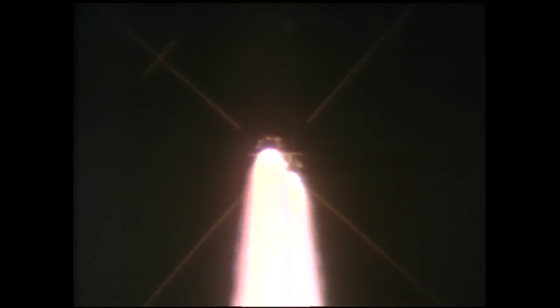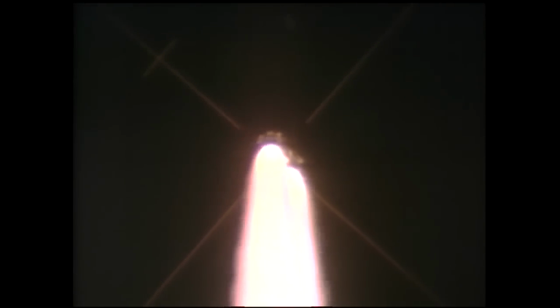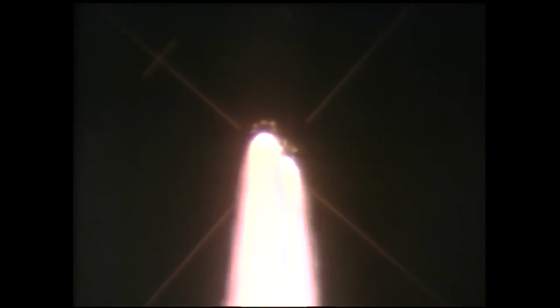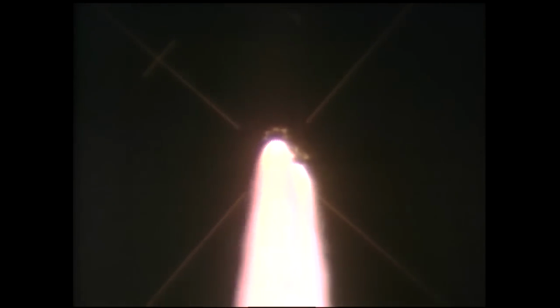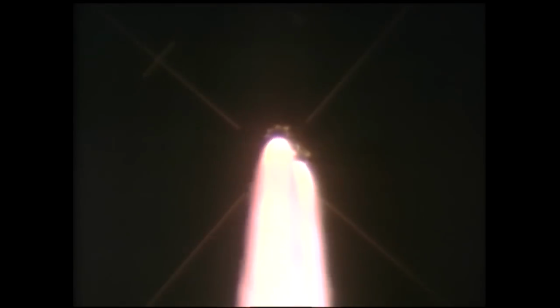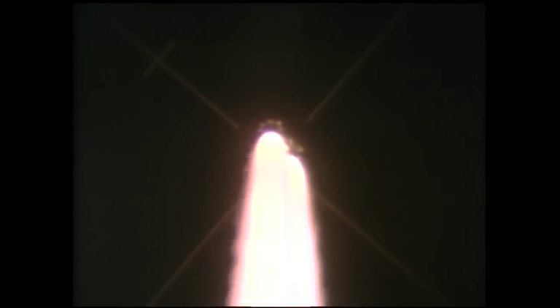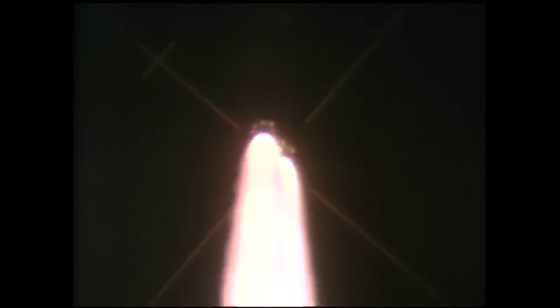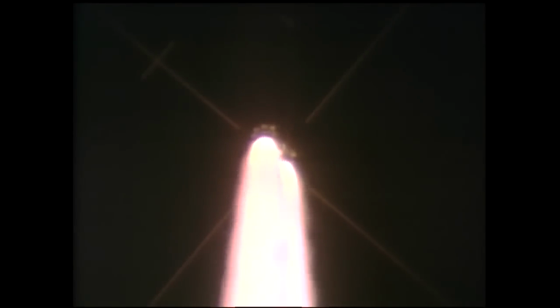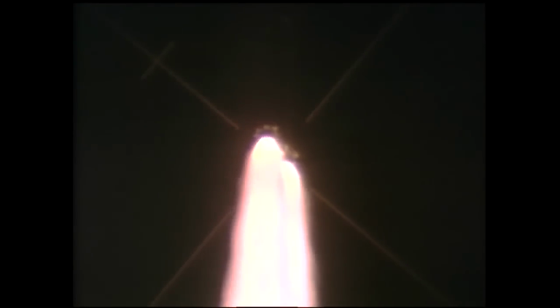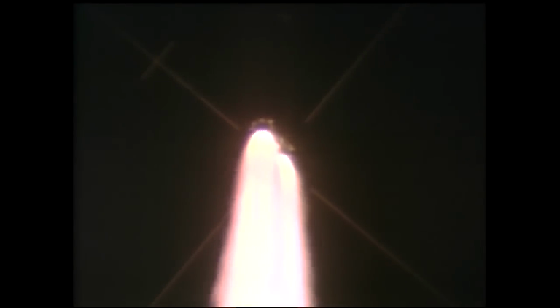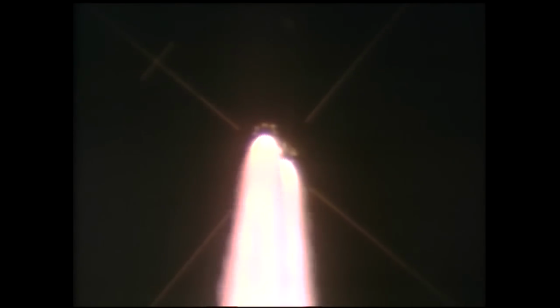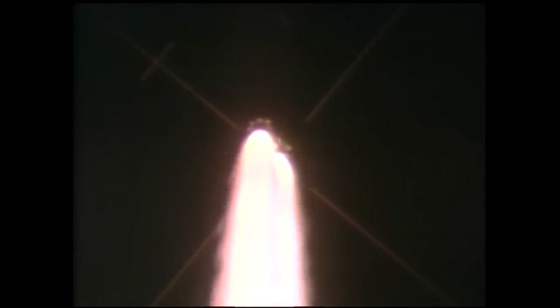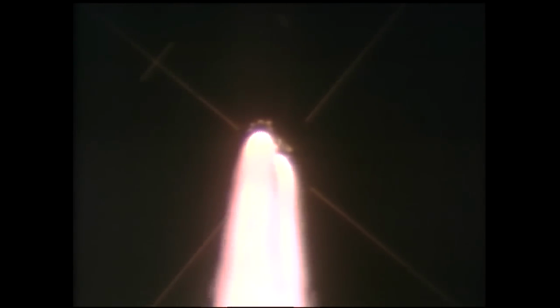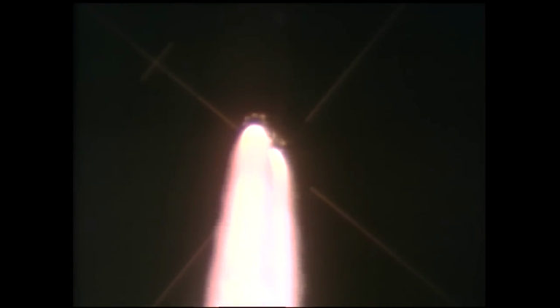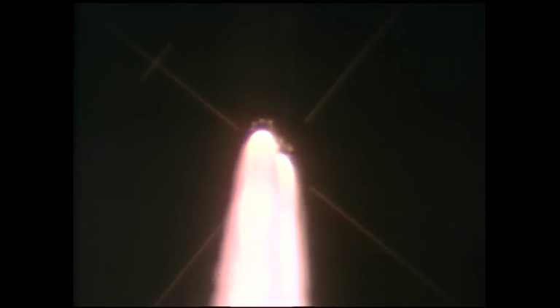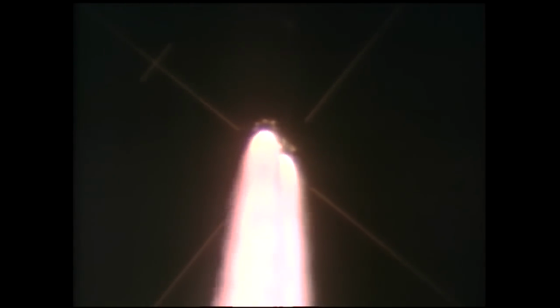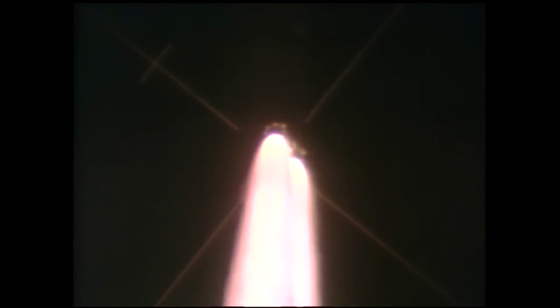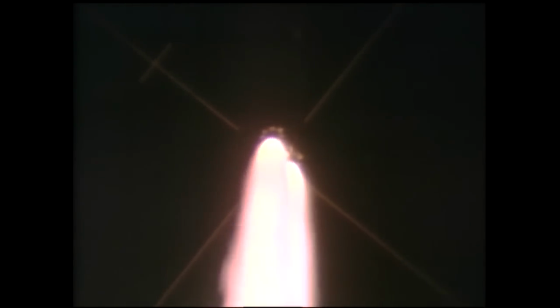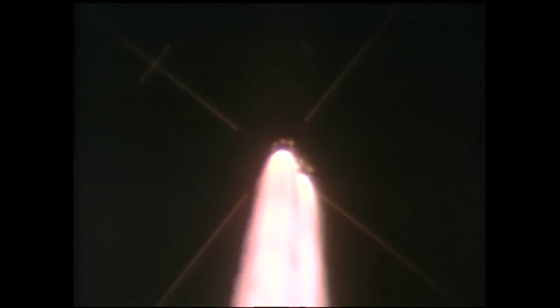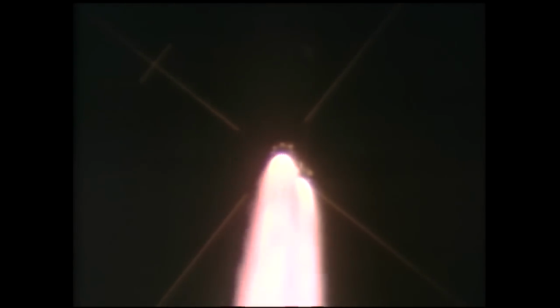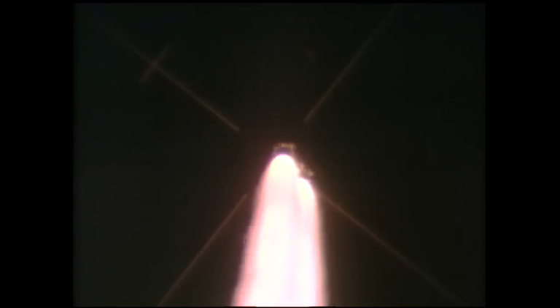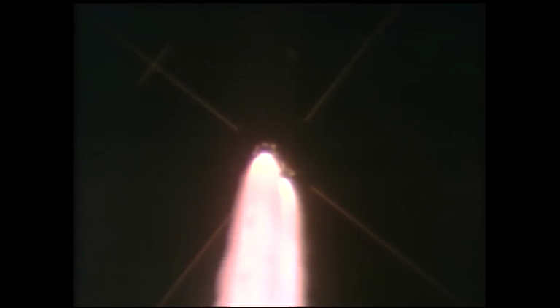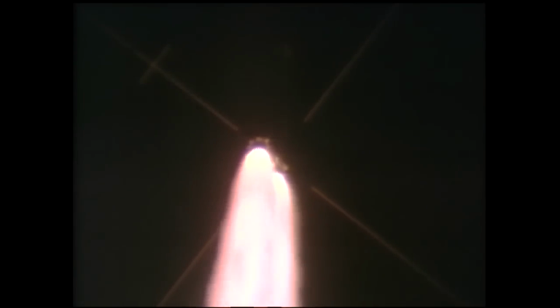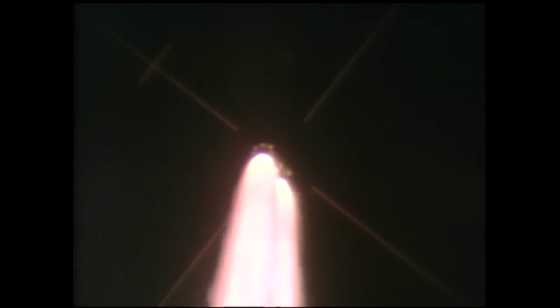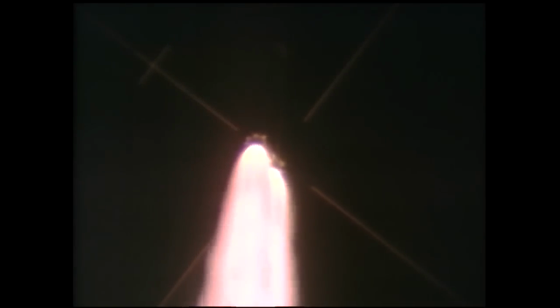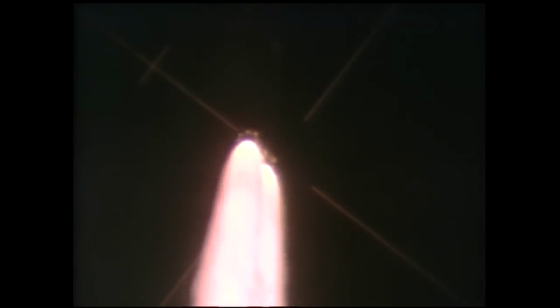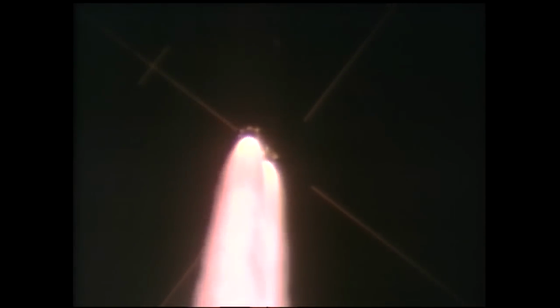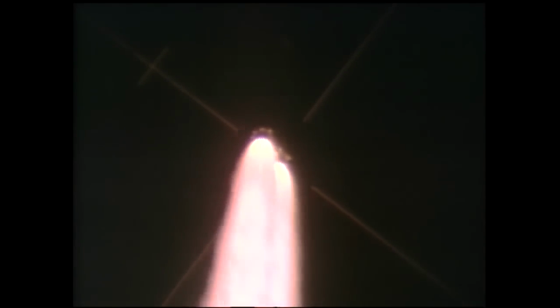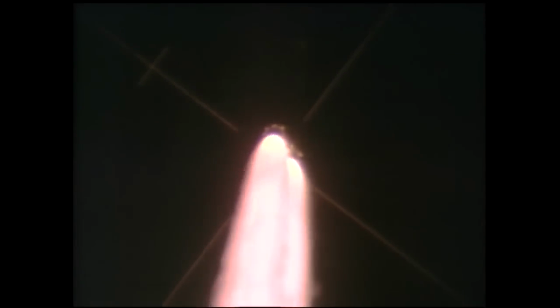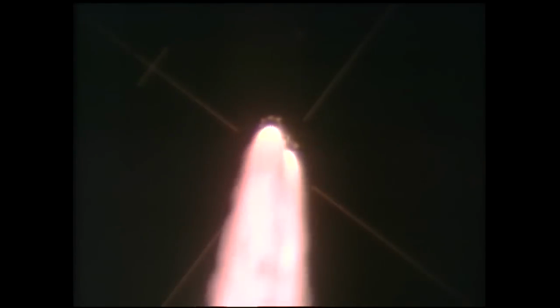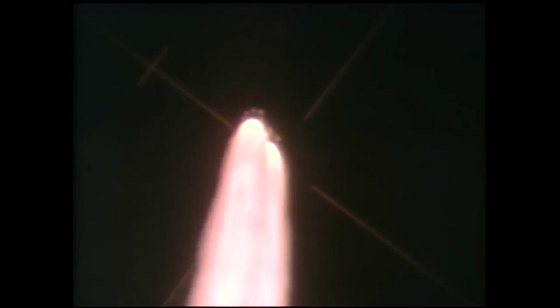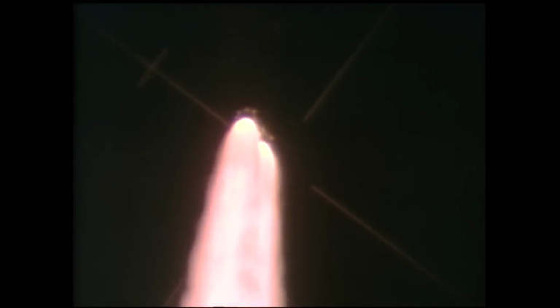Vehicle going through maximum dynamic pressure, max Q. All systems continuing to be go.